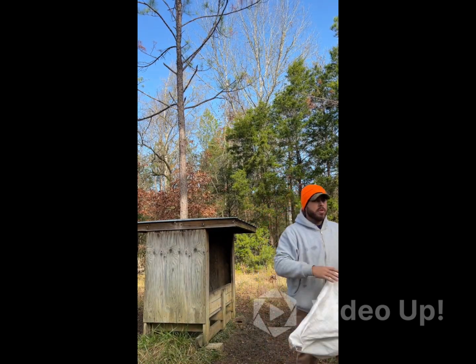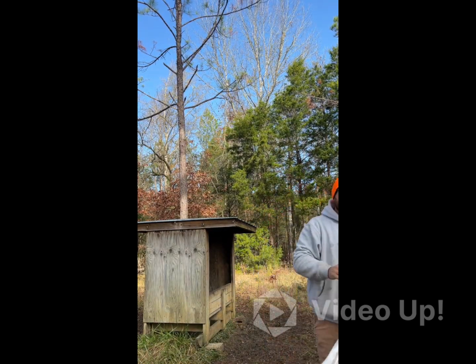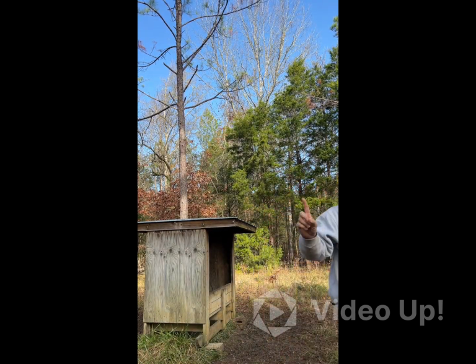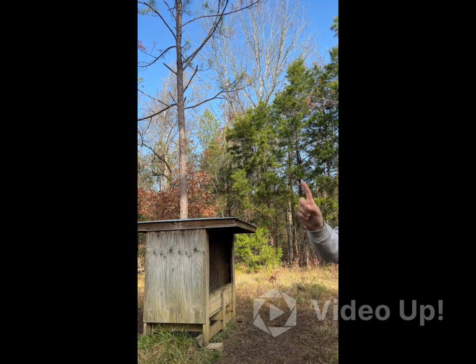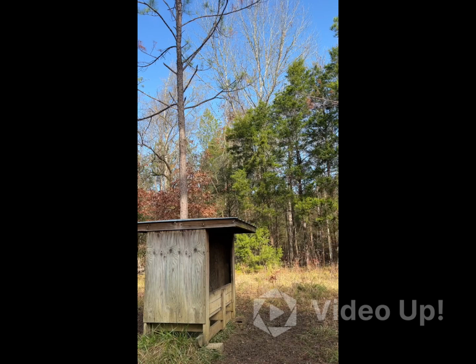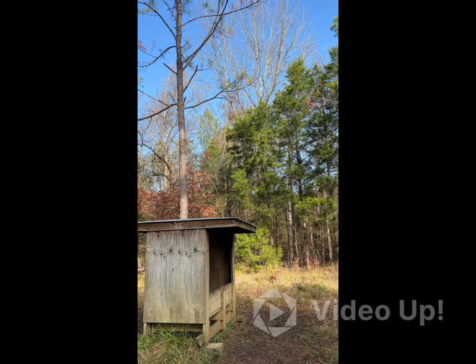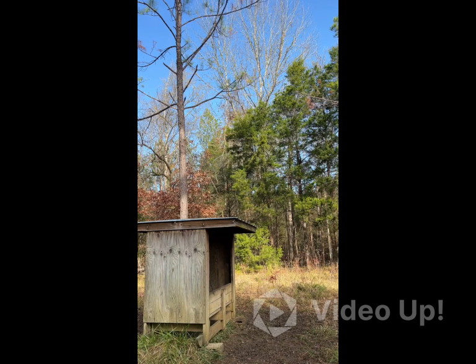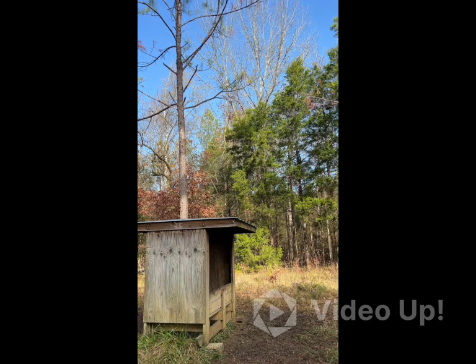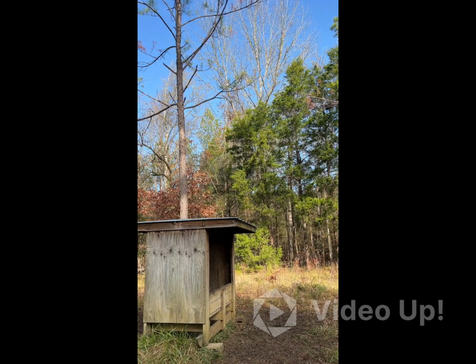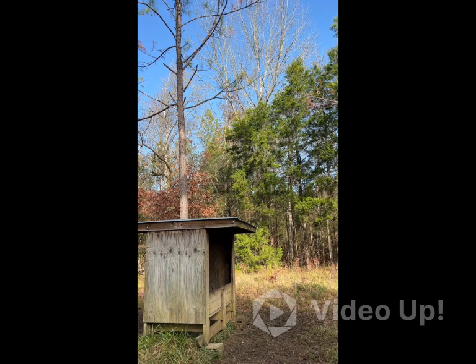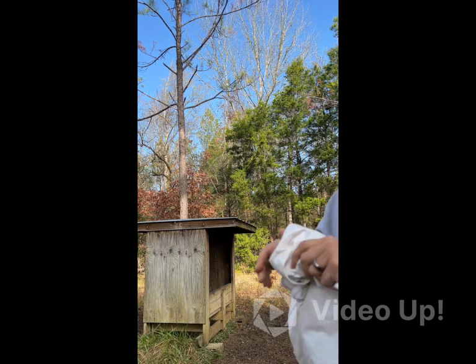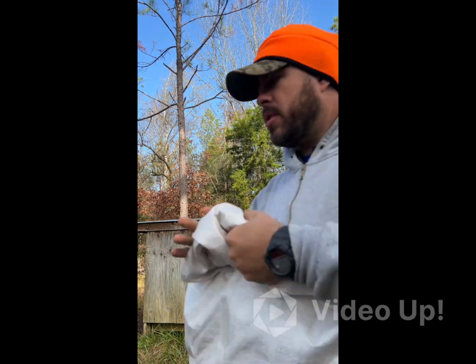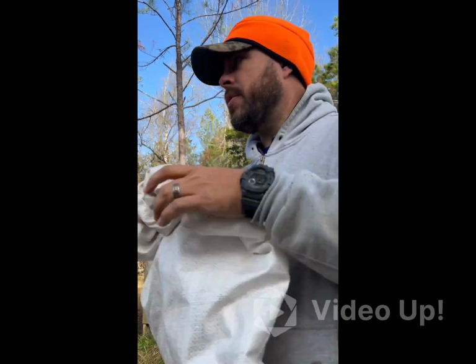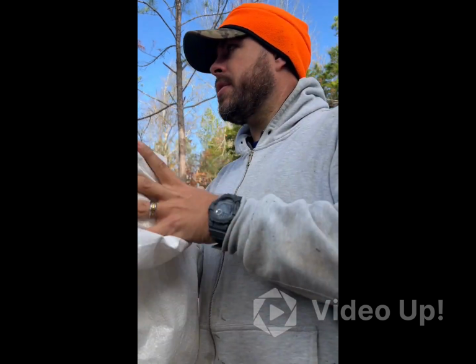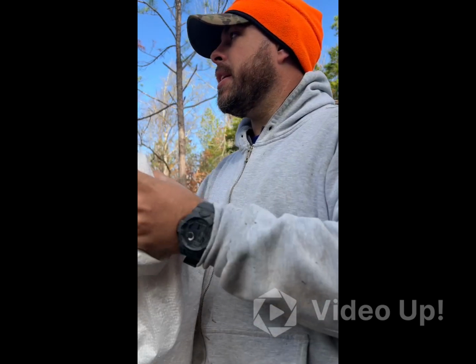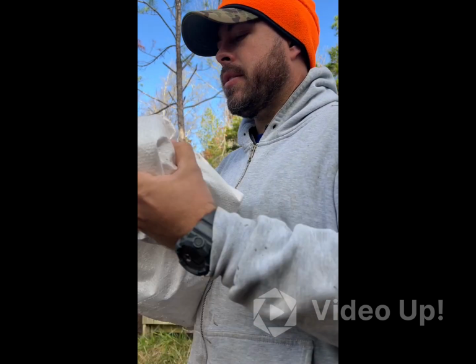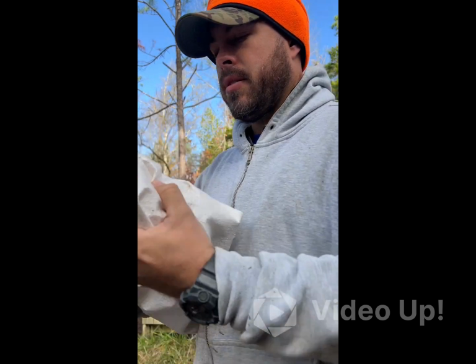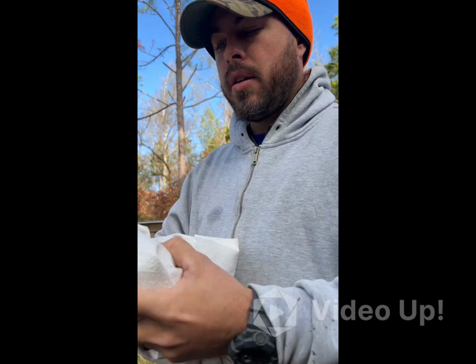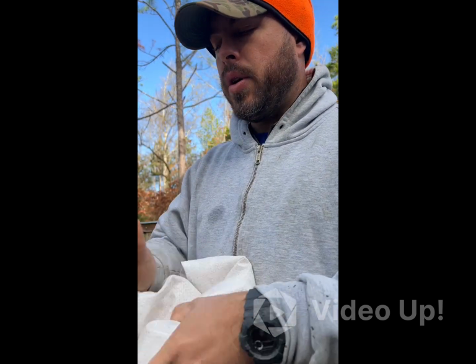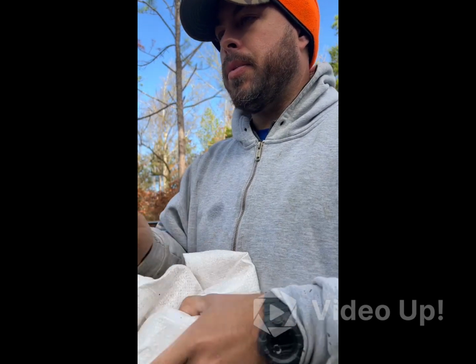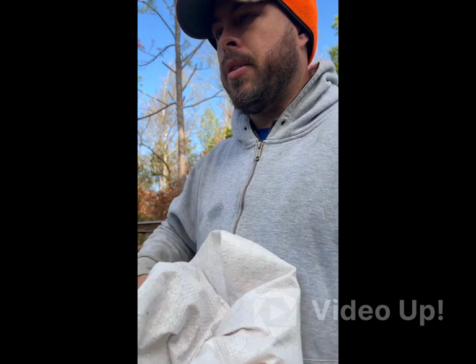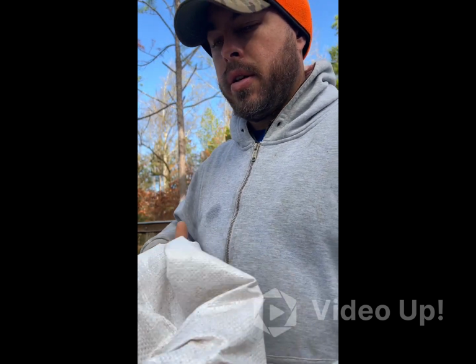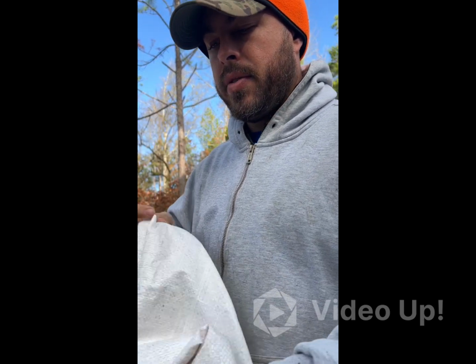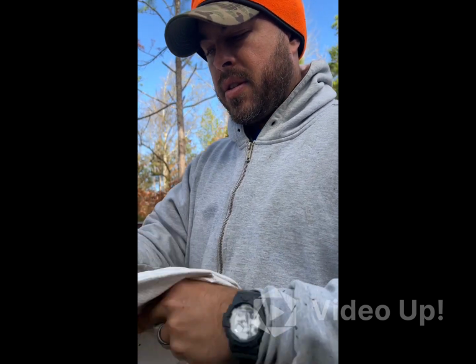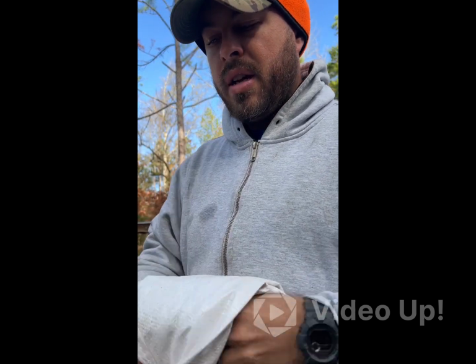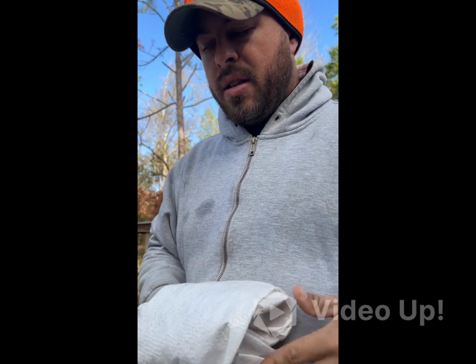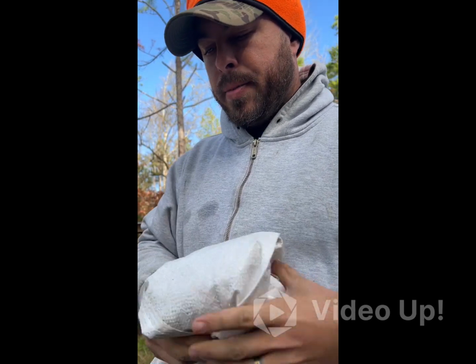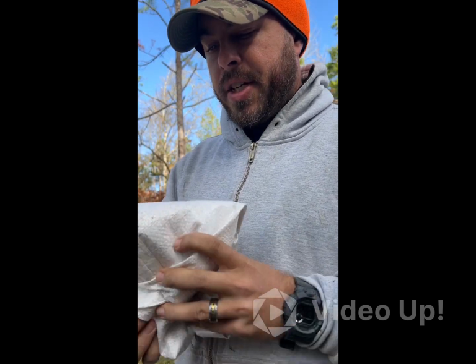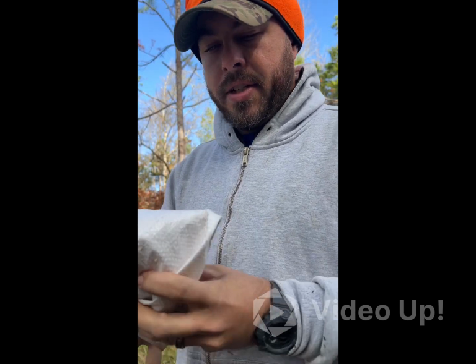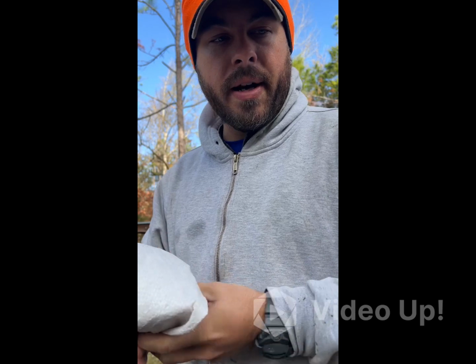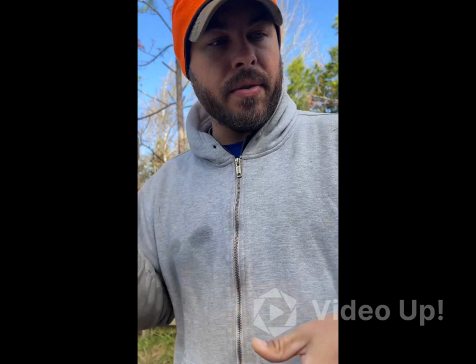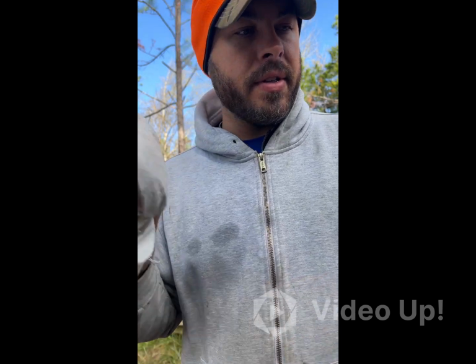One more bag. We'll save these bags — the co-op will give us a little bit of change back on these.